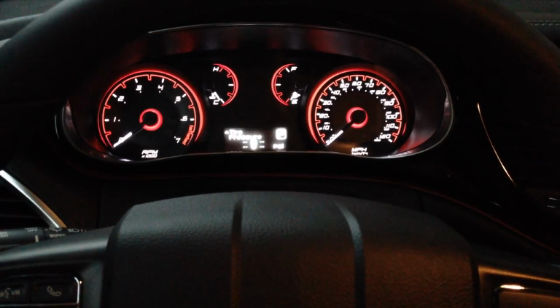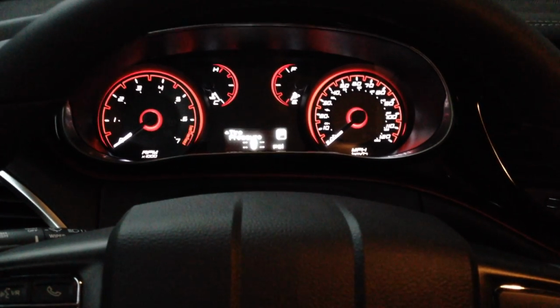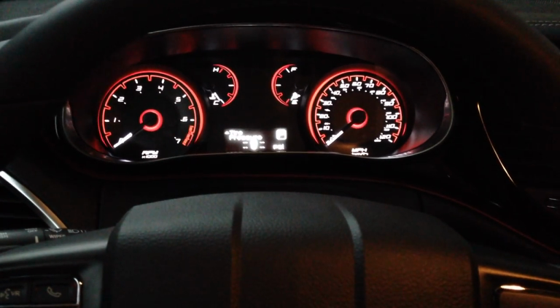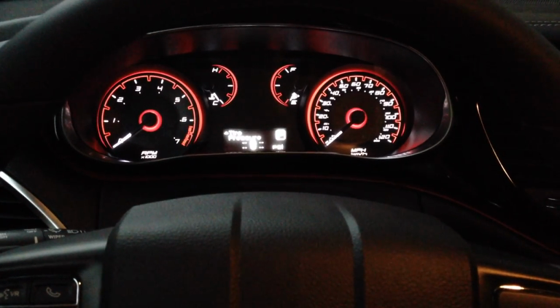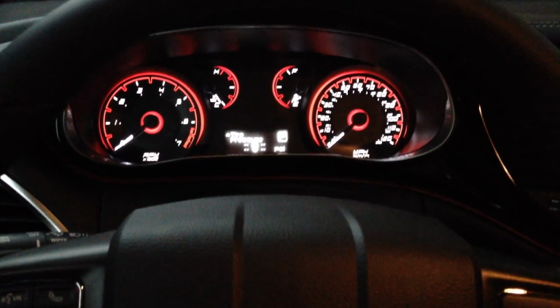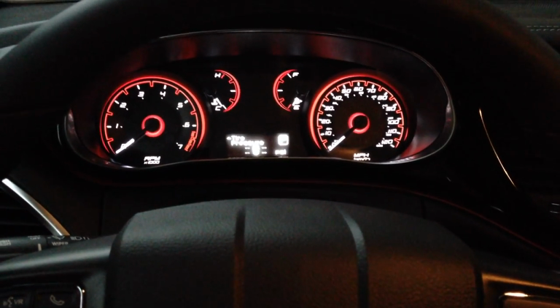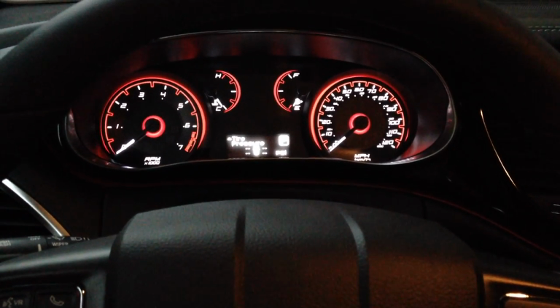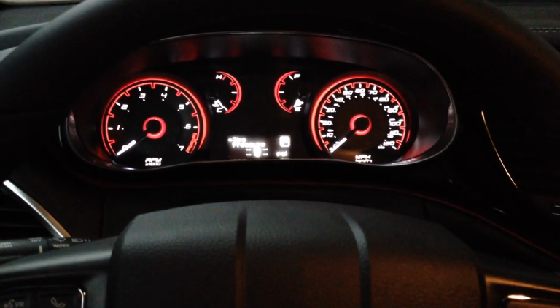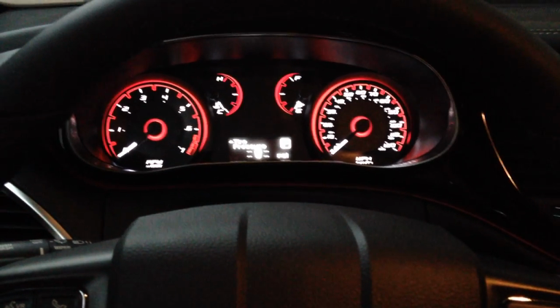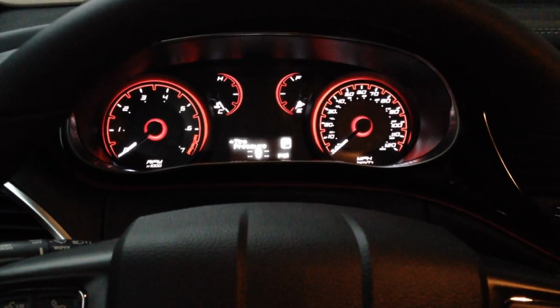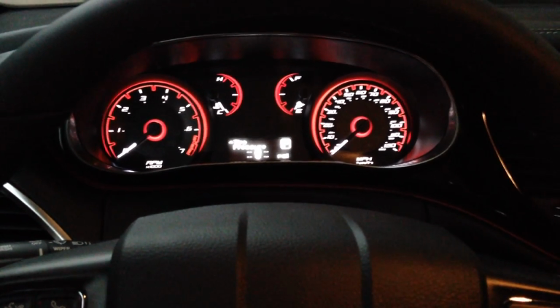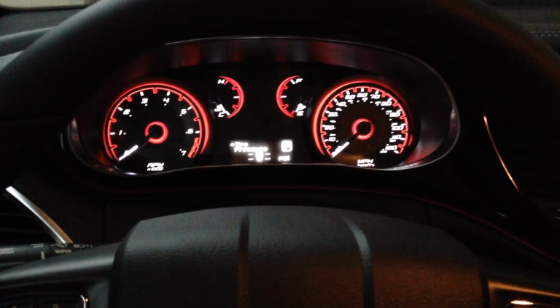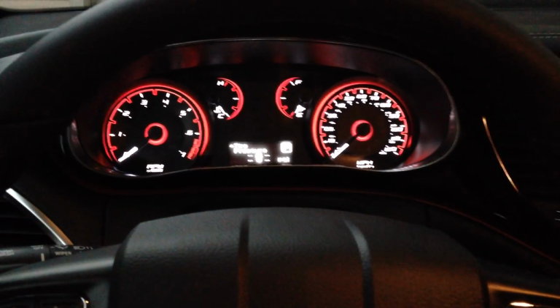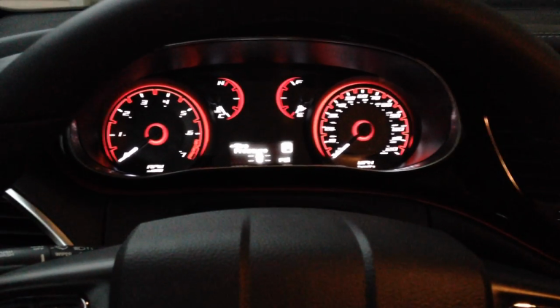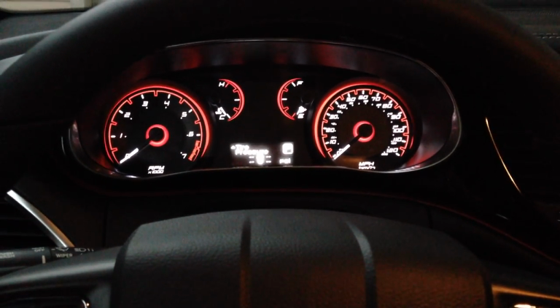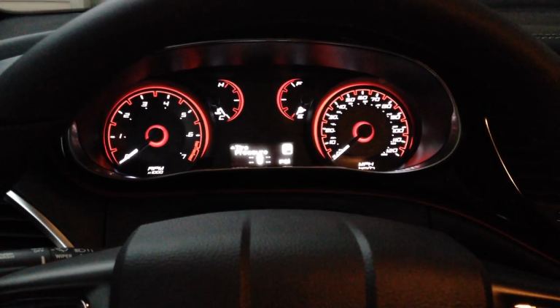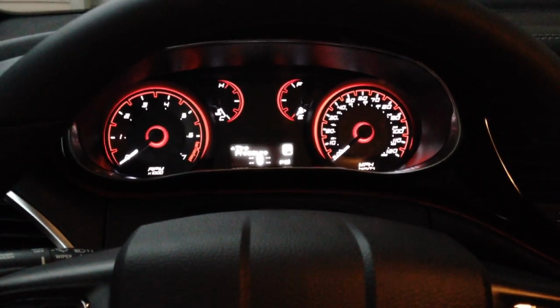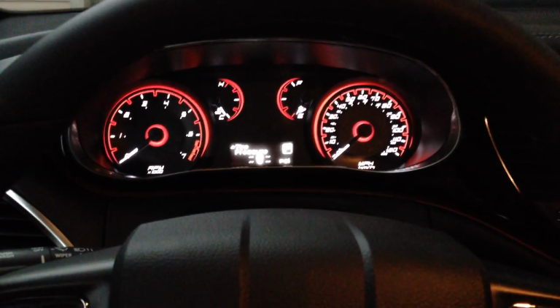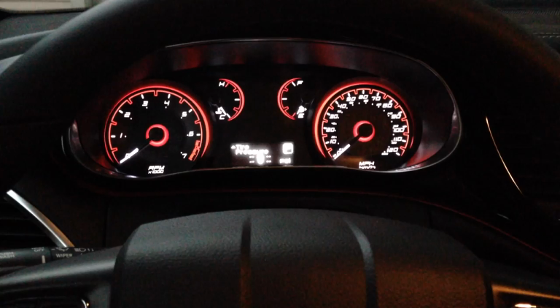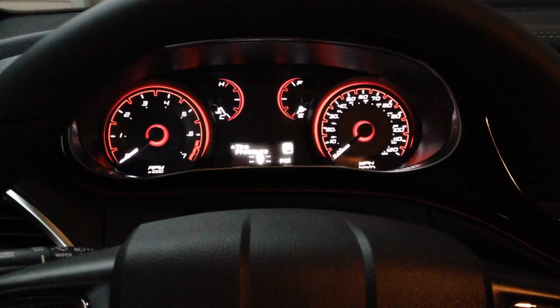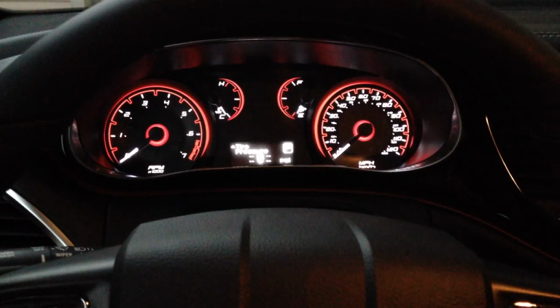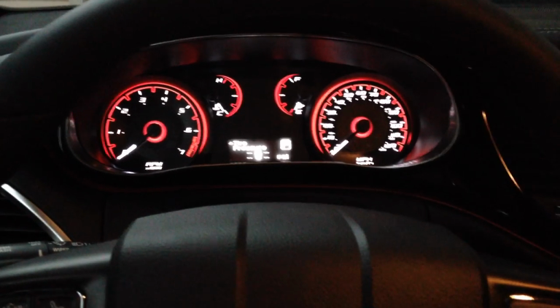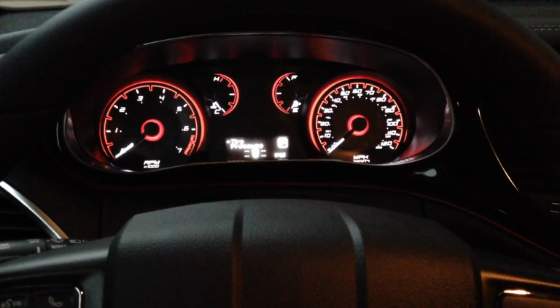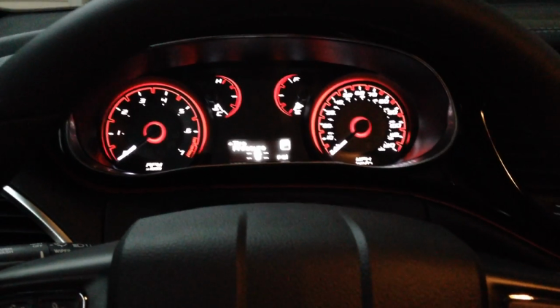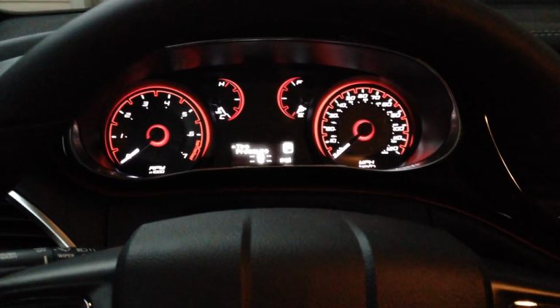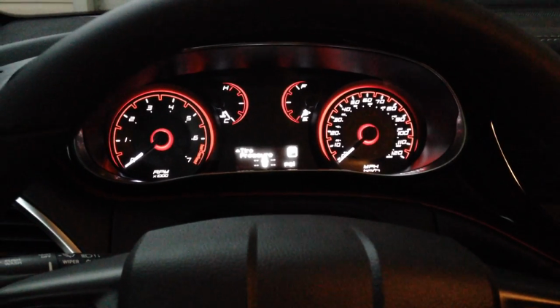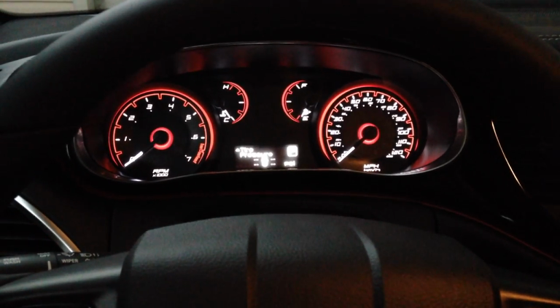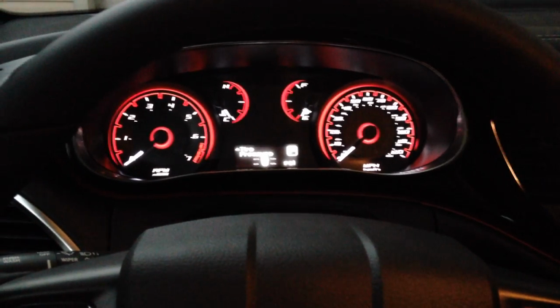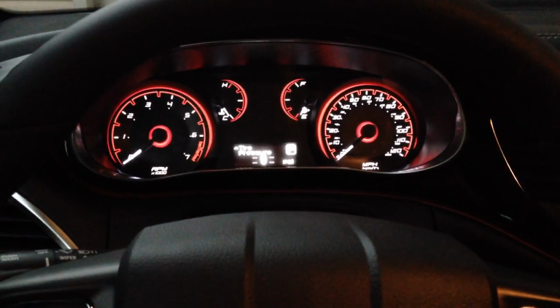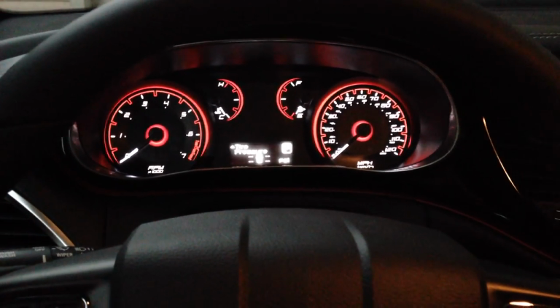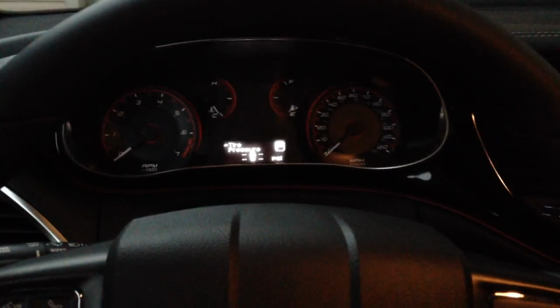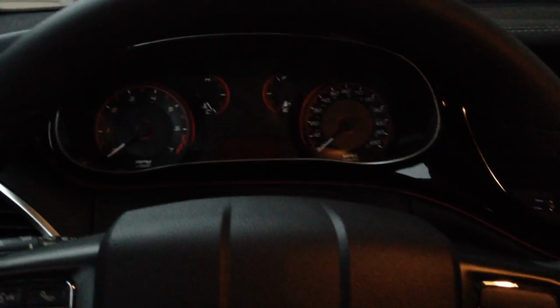Now you have disabled the seat belt chime. It will no longer beep when you're going down the road.